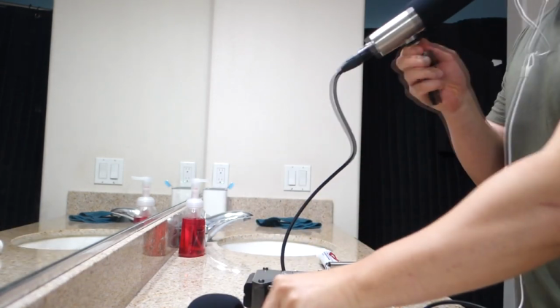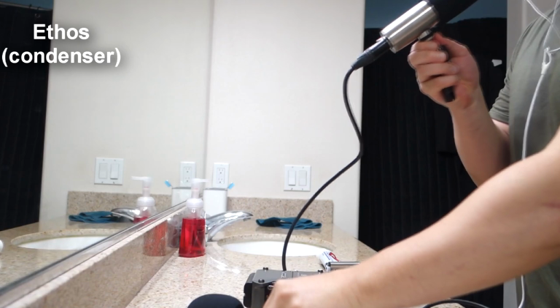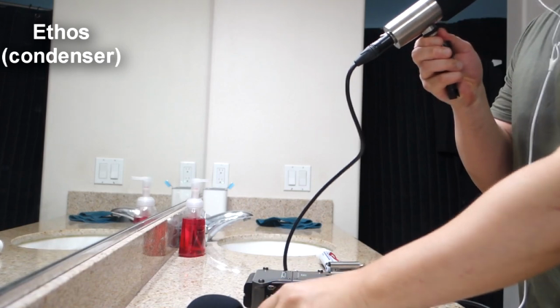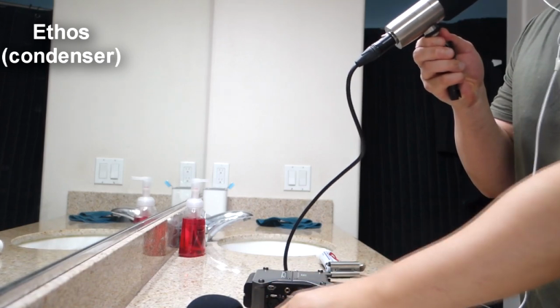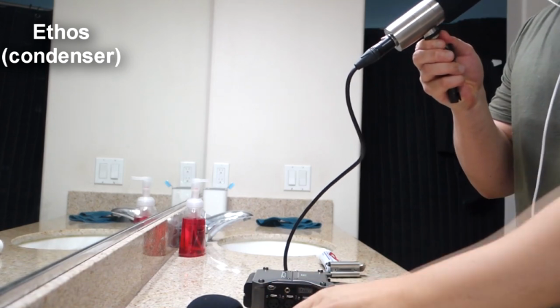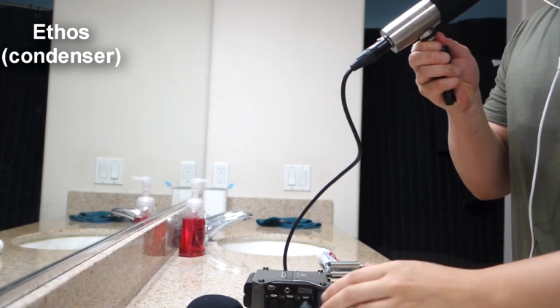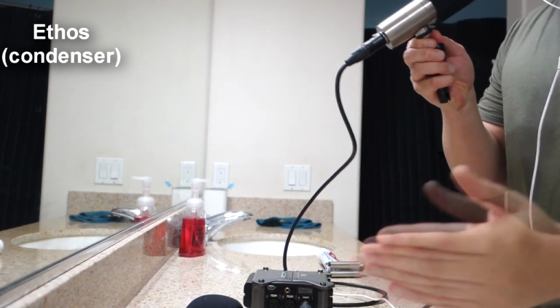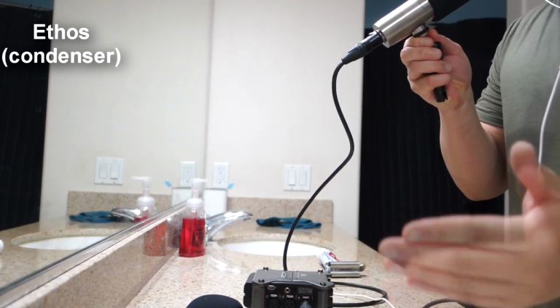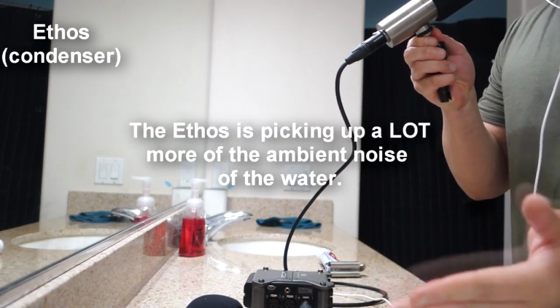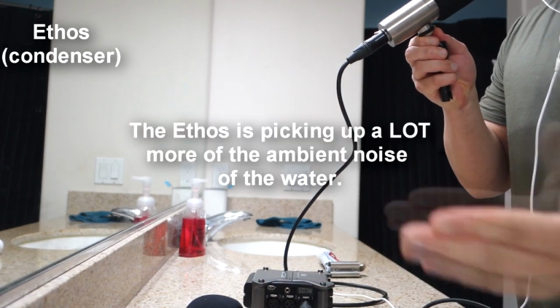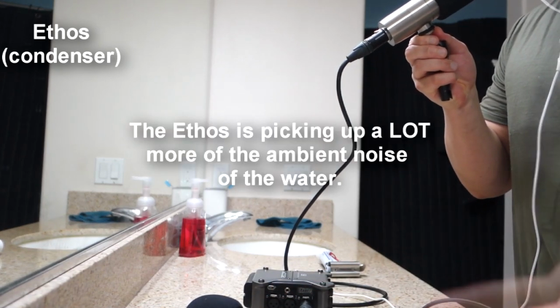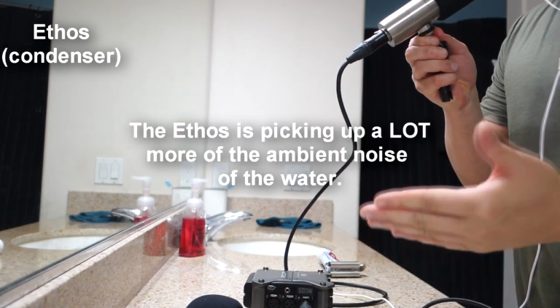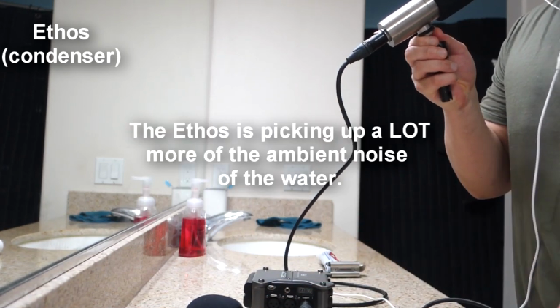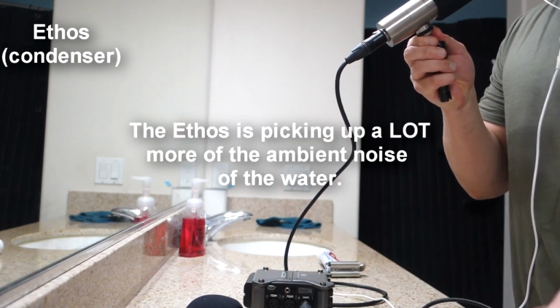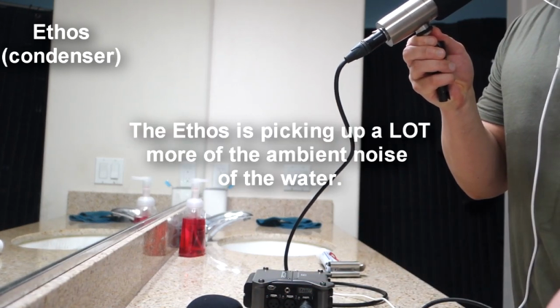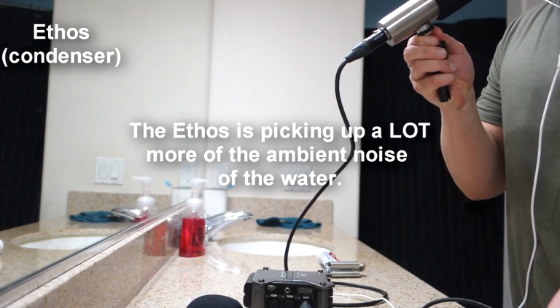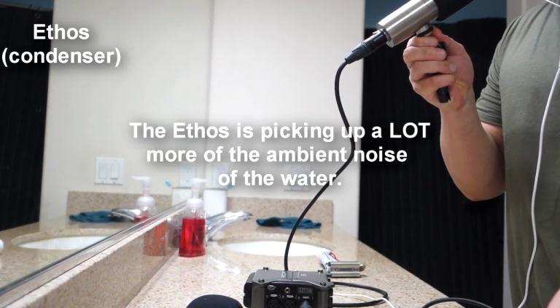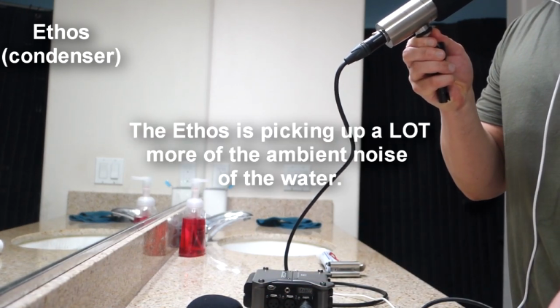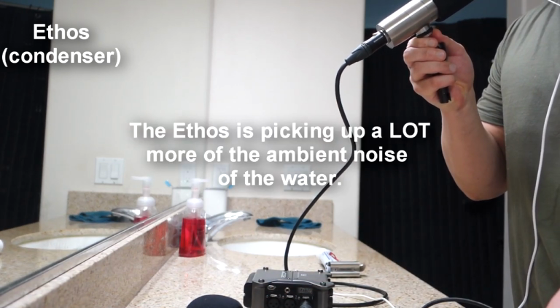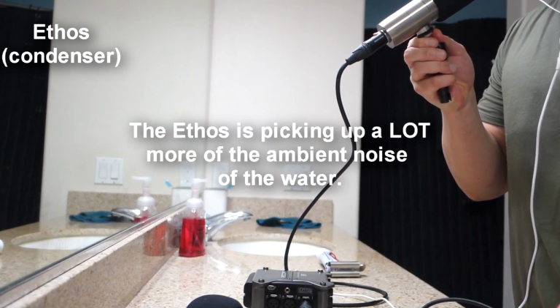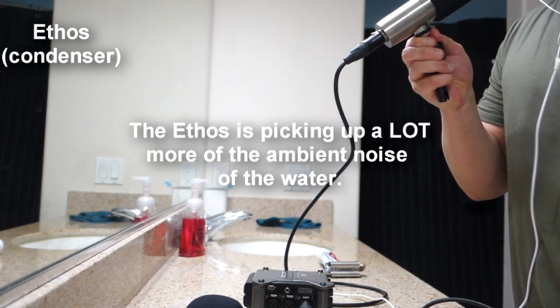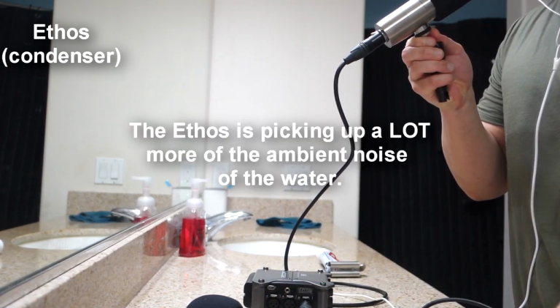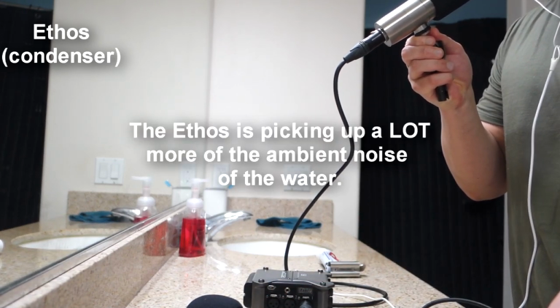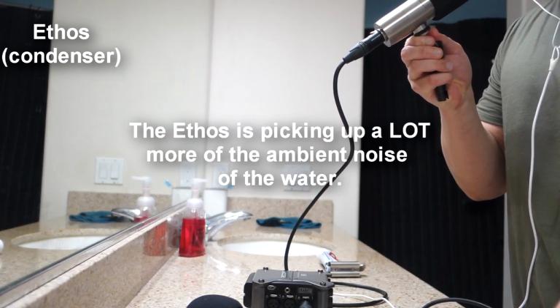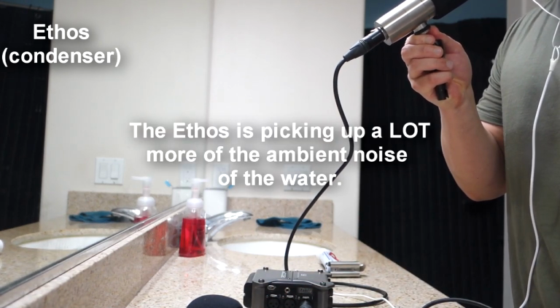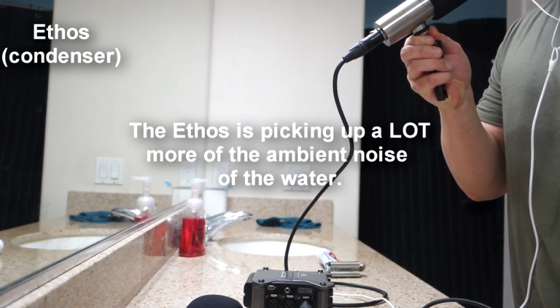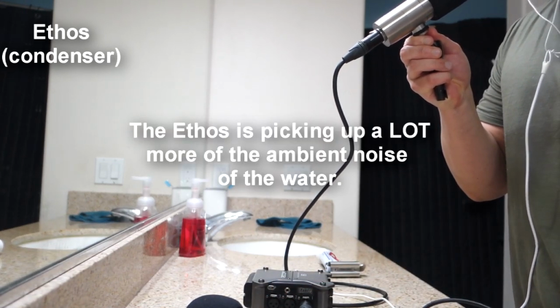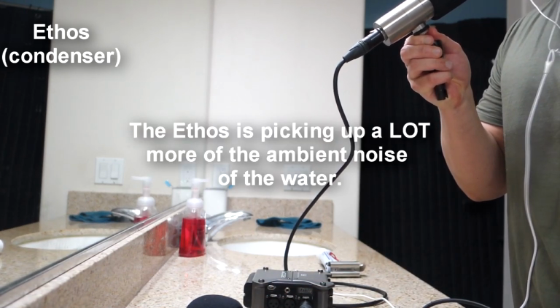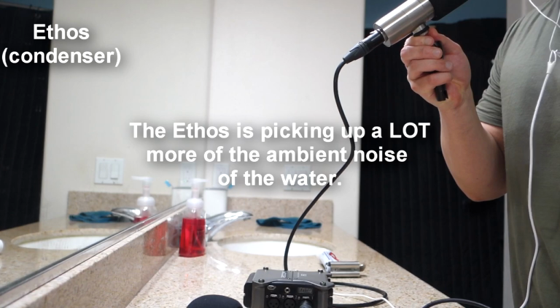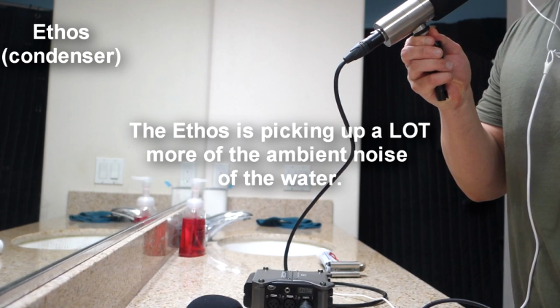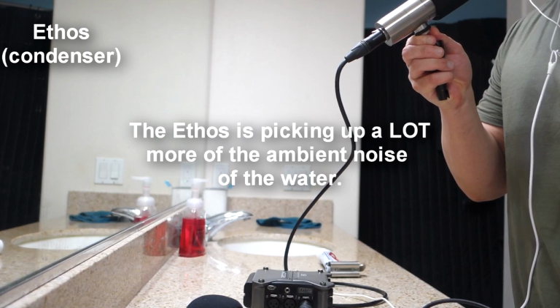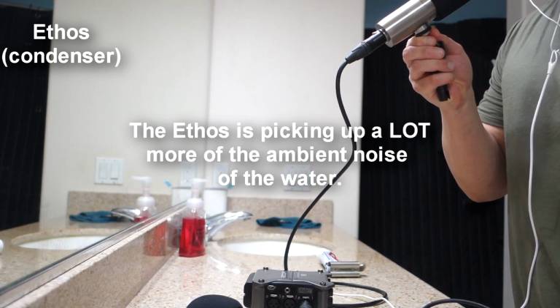Now switching. This is the Ethos, and this is when it's picking up water in the background. This is how it sounds. Mic check testing 1-2-3.